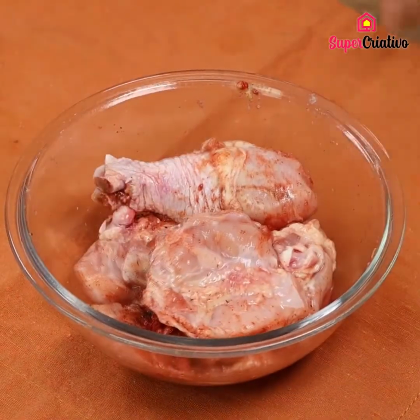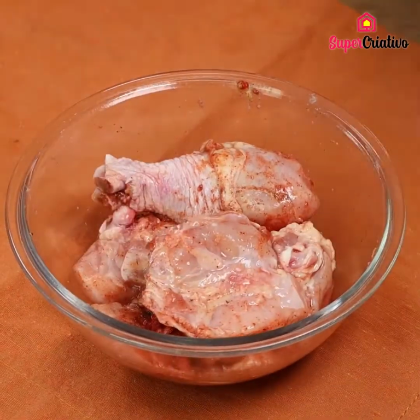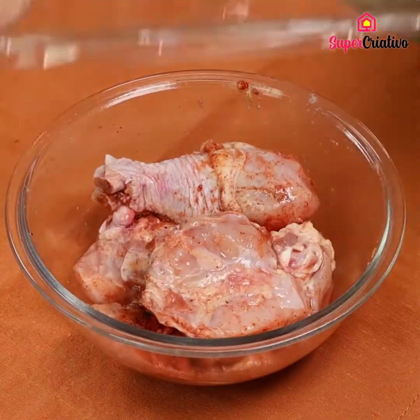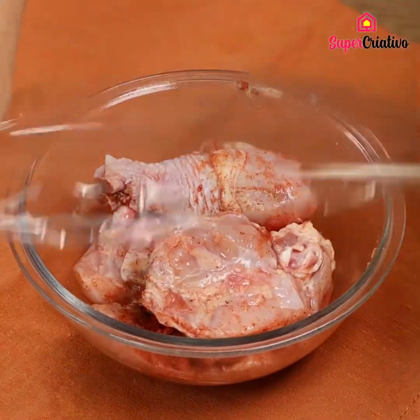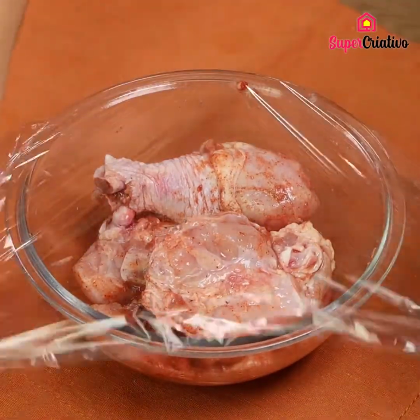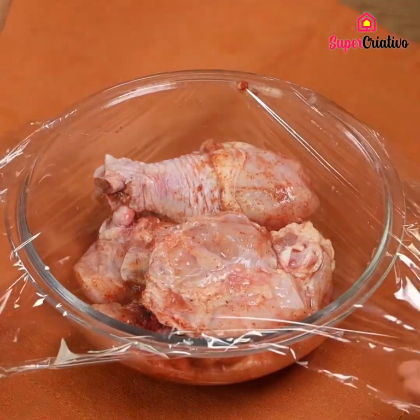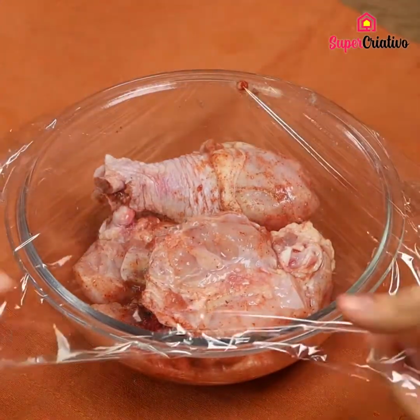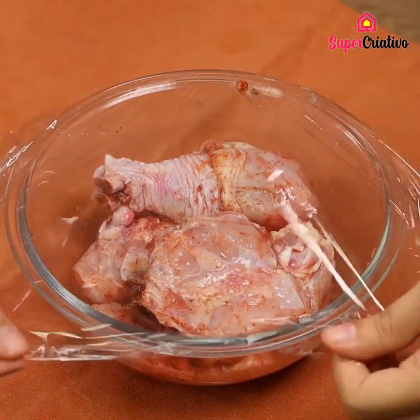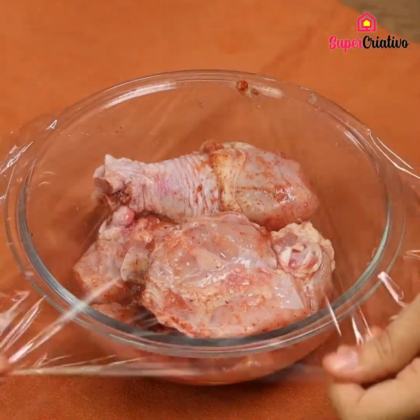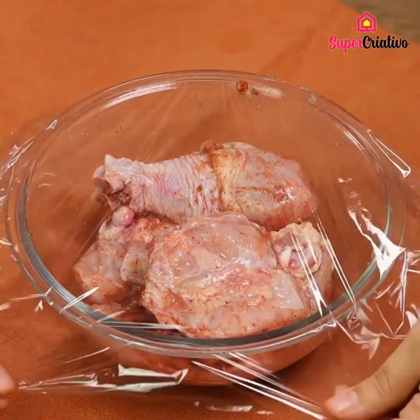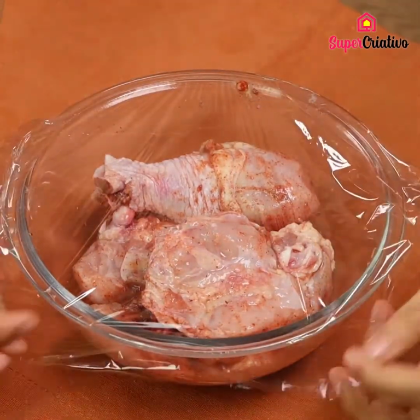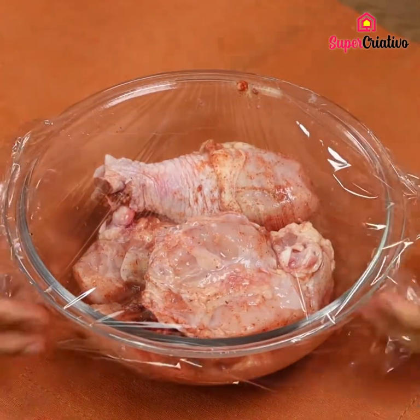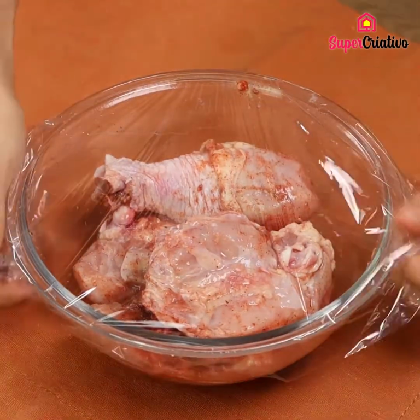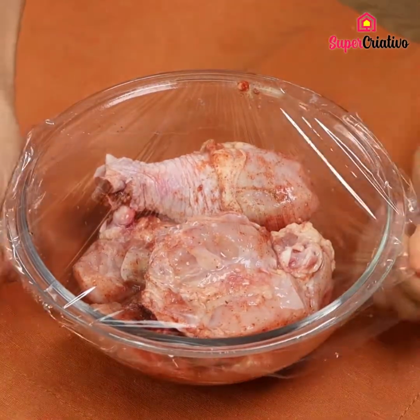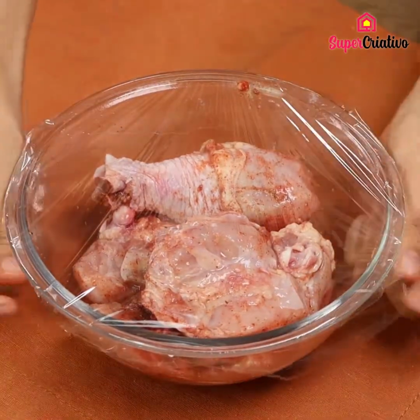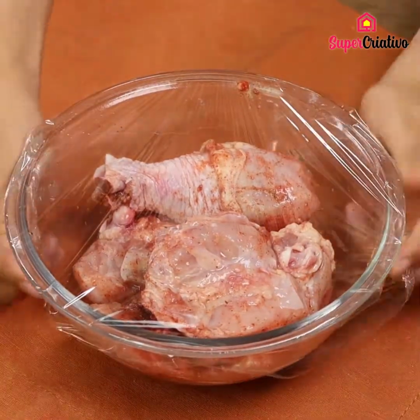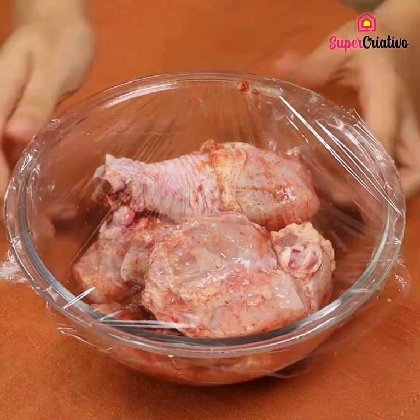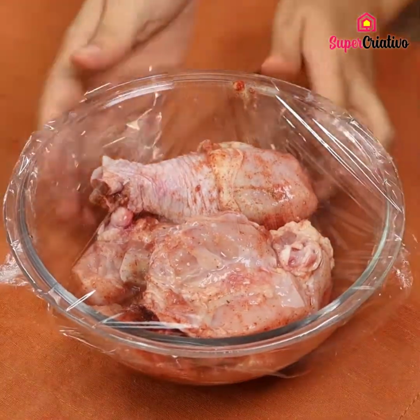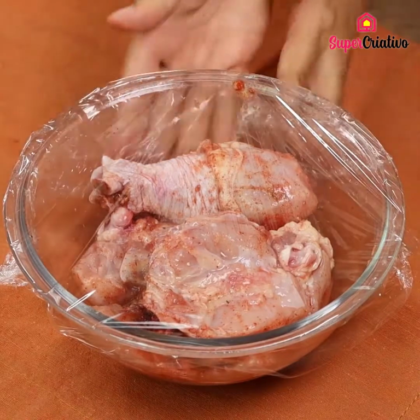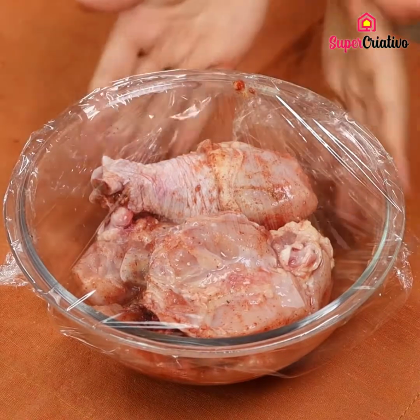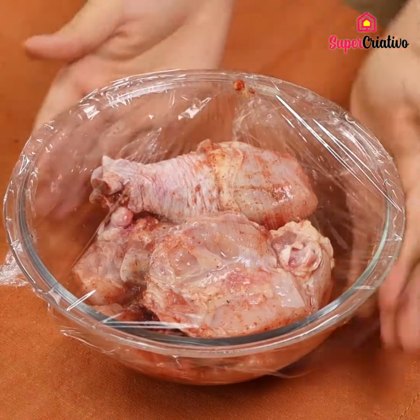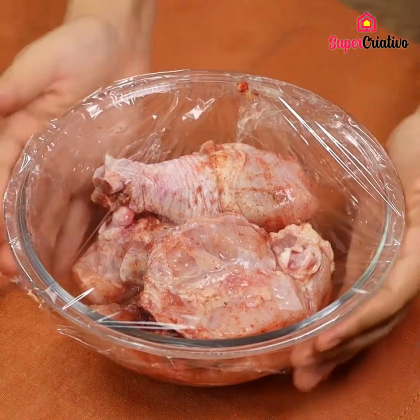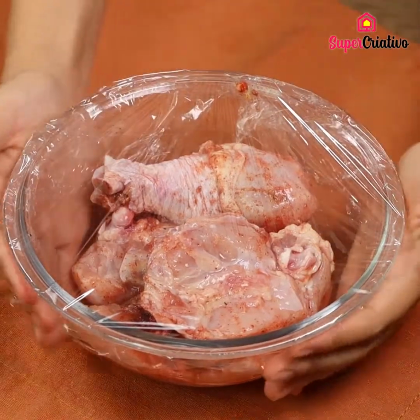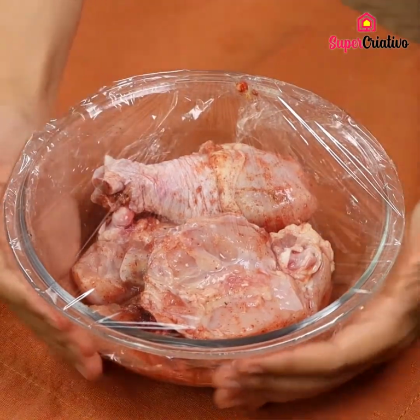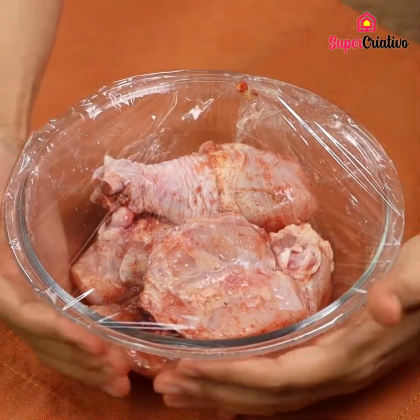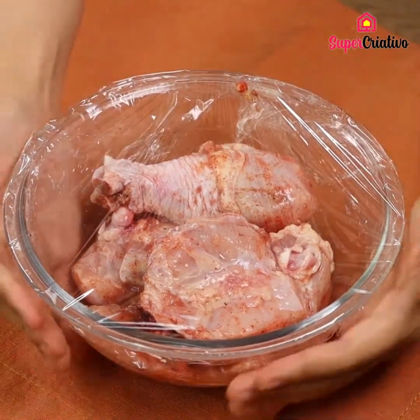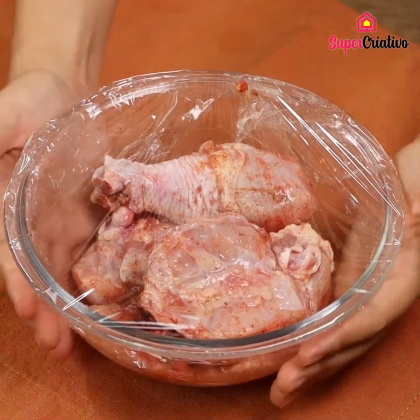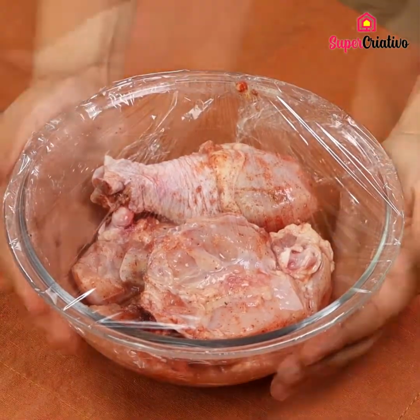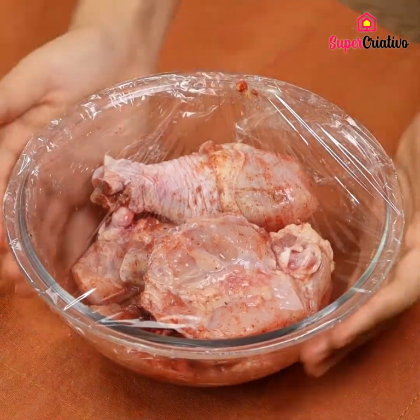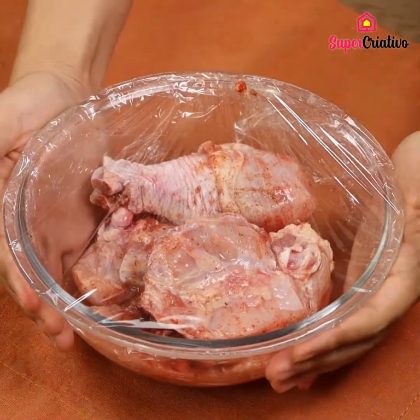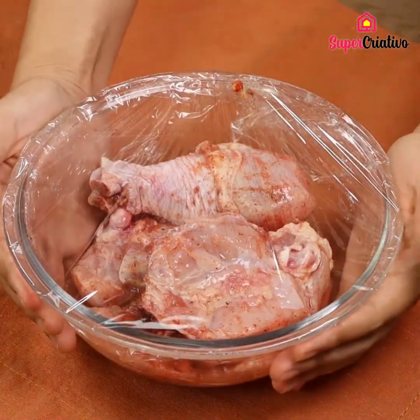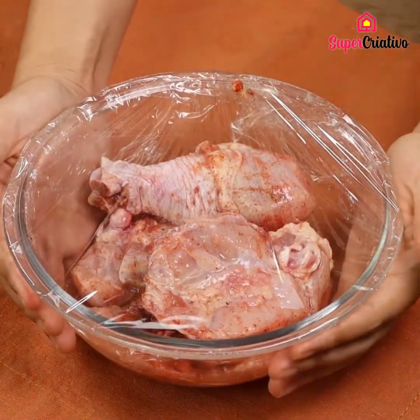Wrap some film around the chicken and marinate for 30 minutes.